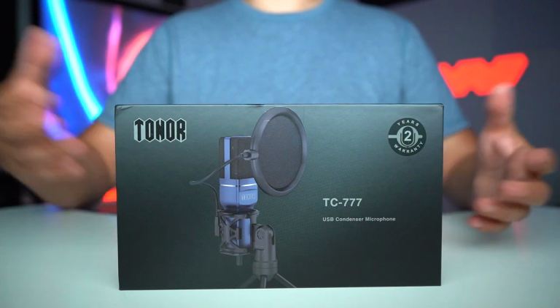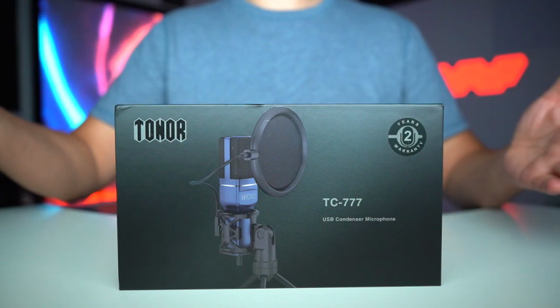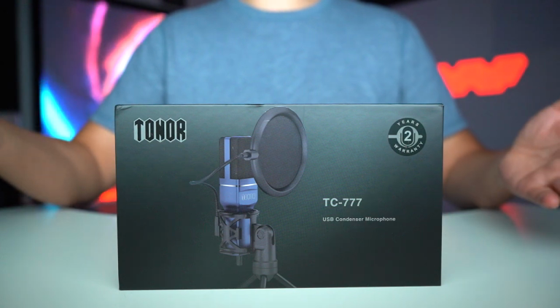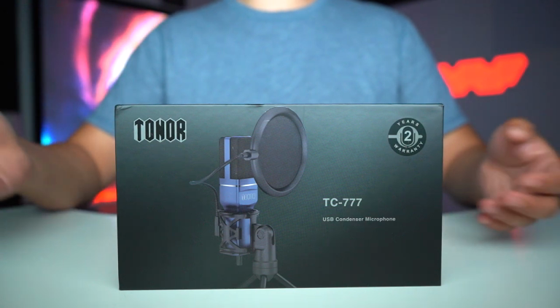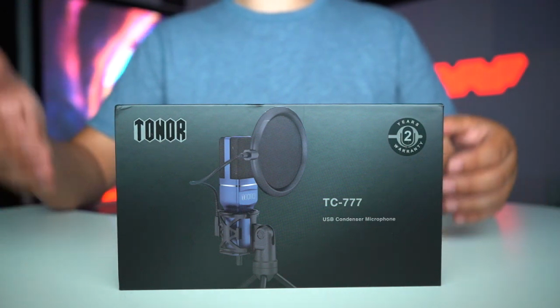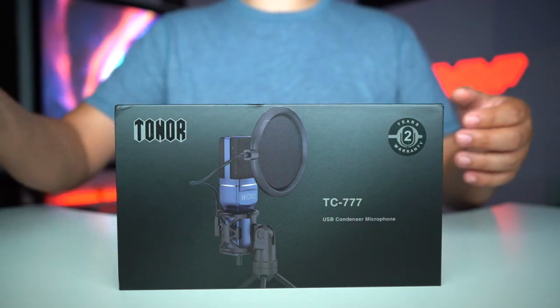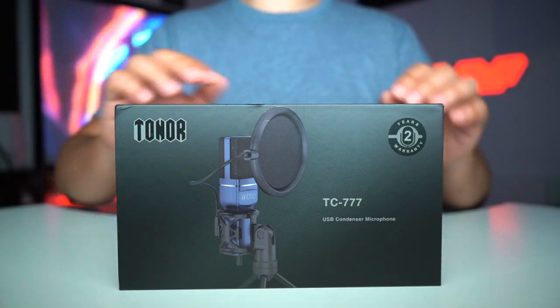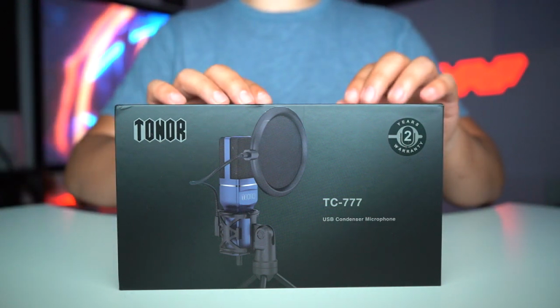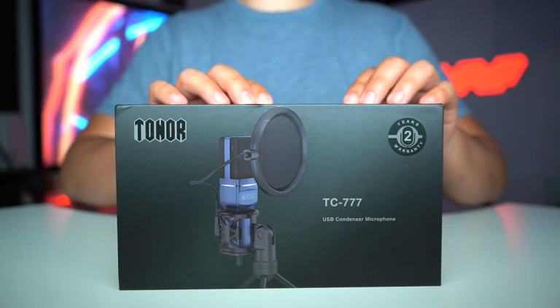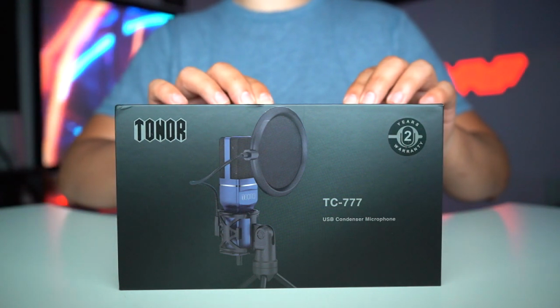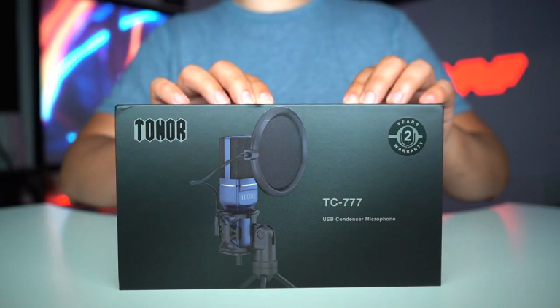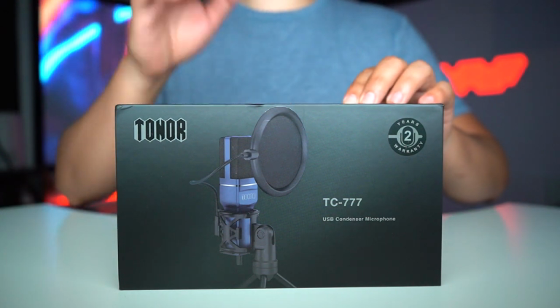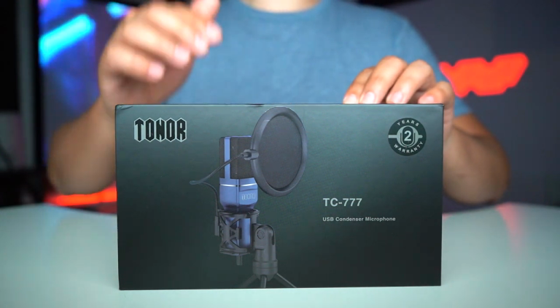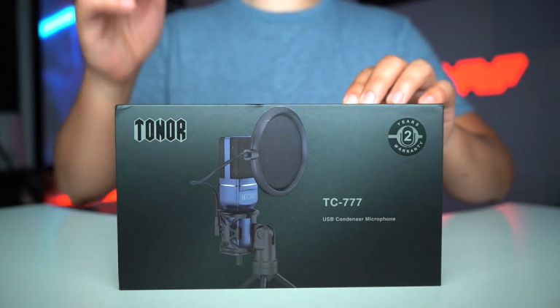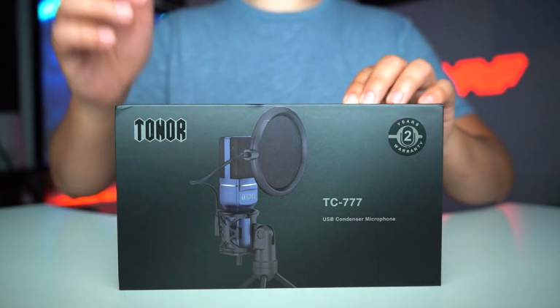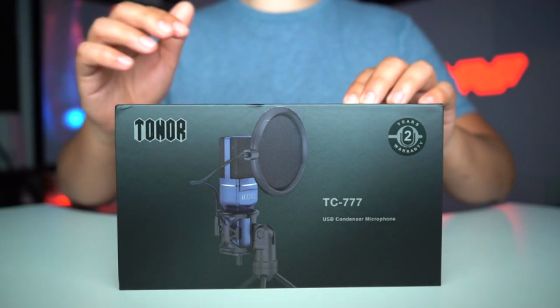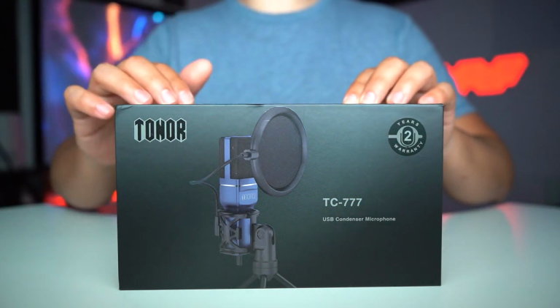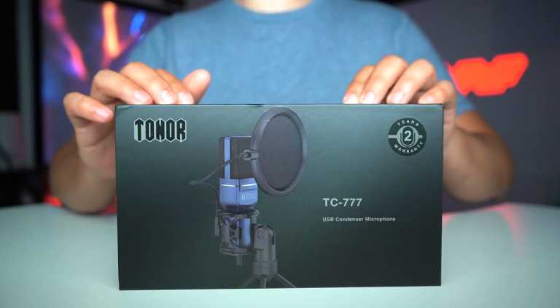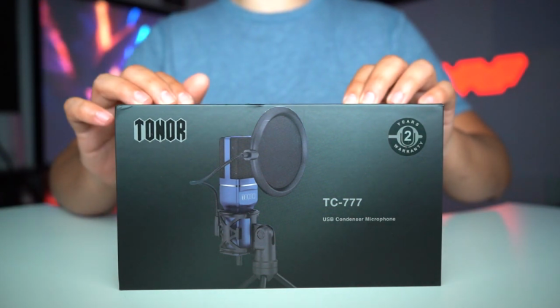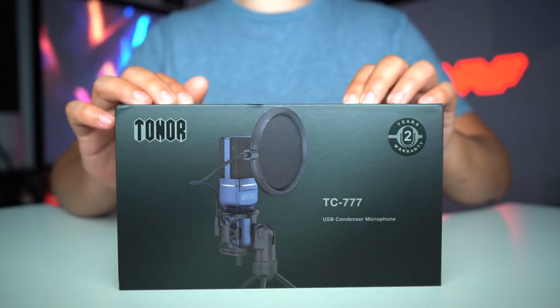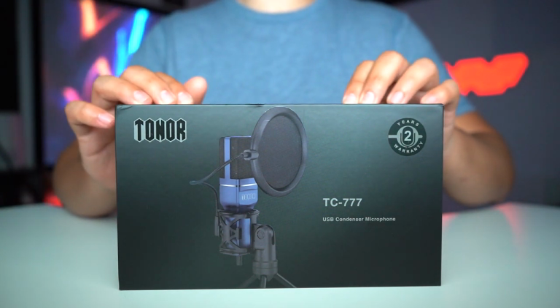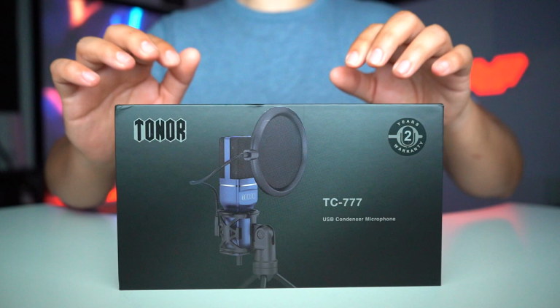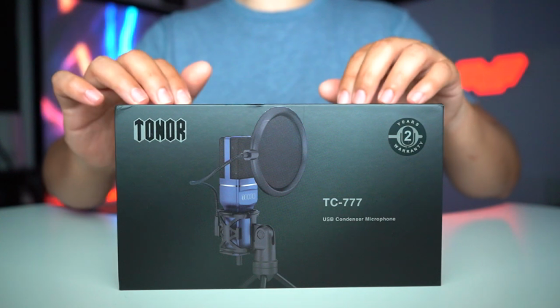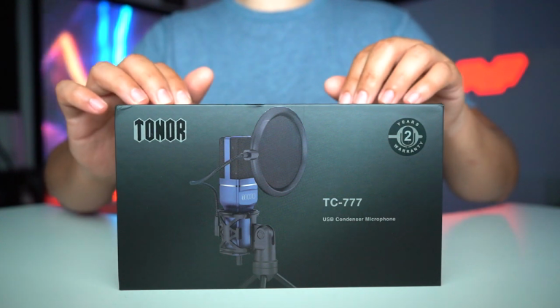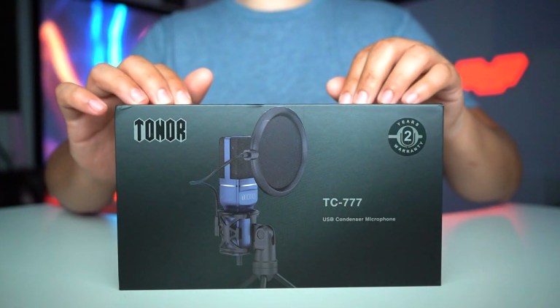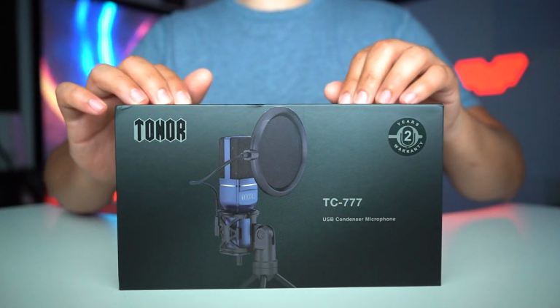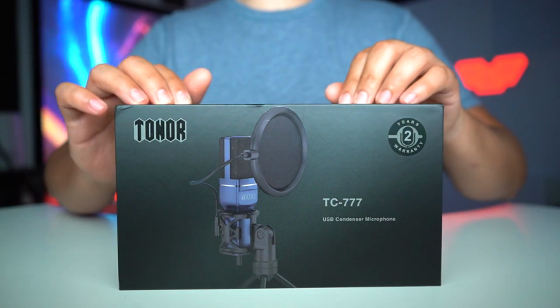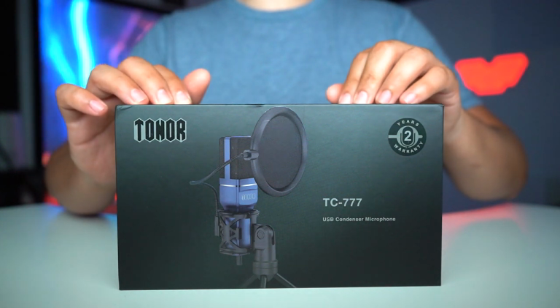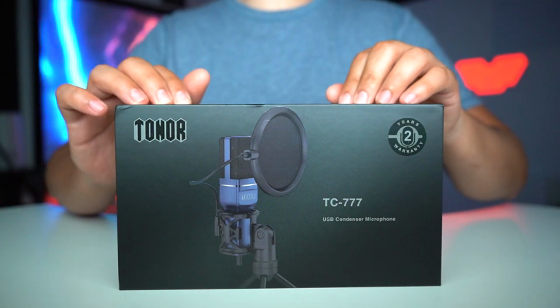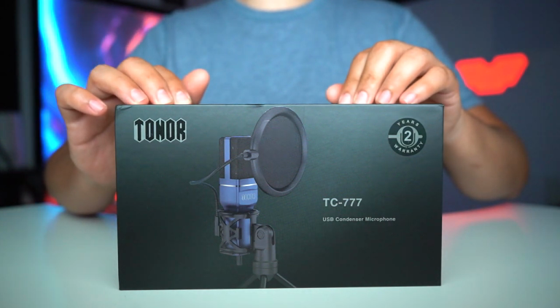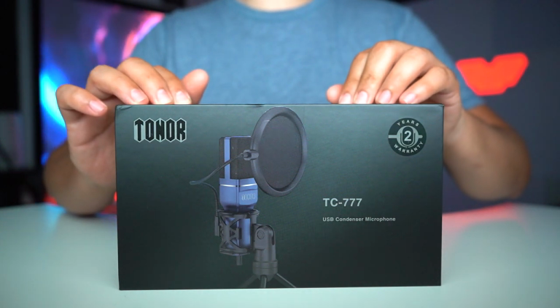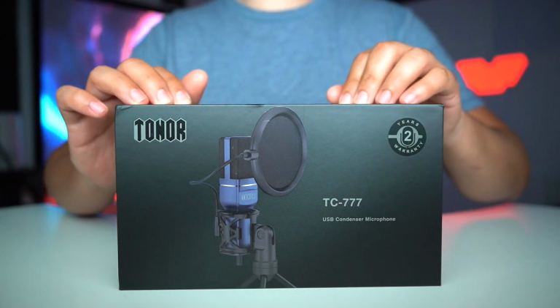How's it going YouTube? For today's video I have the Toner TC777, and this is a USB condenser microphone.